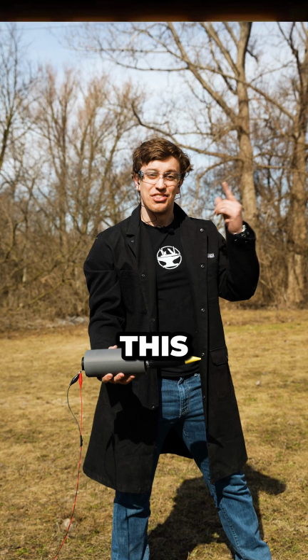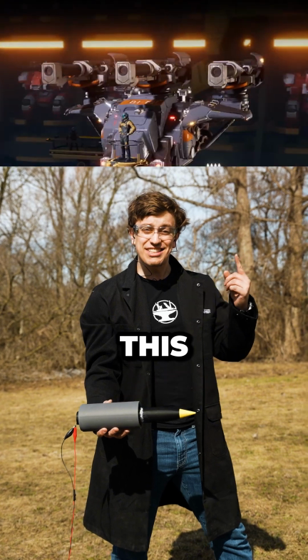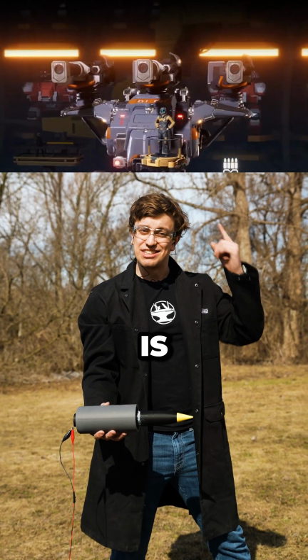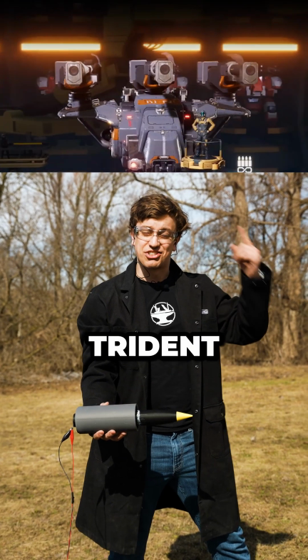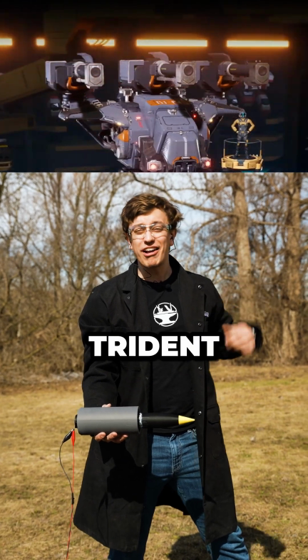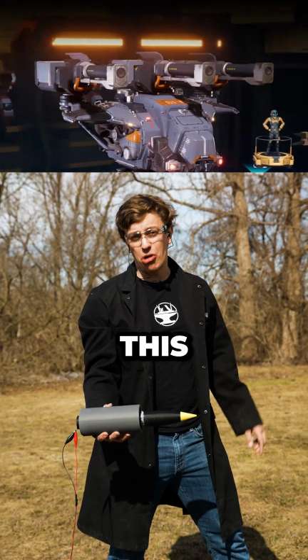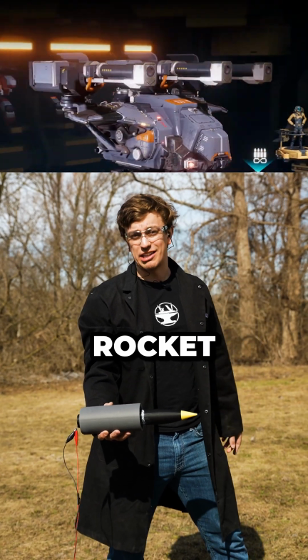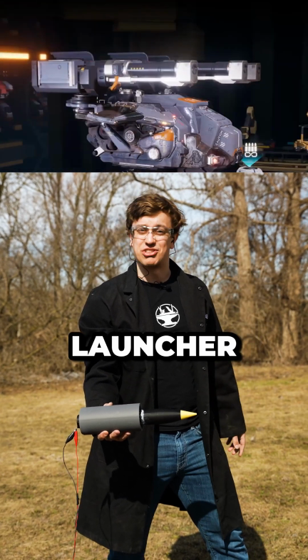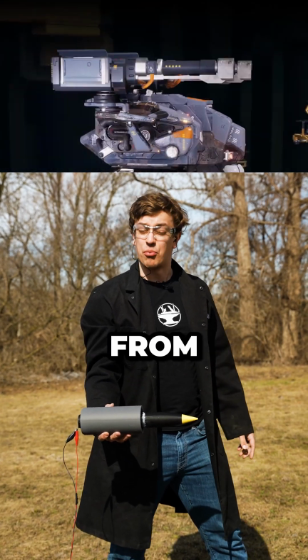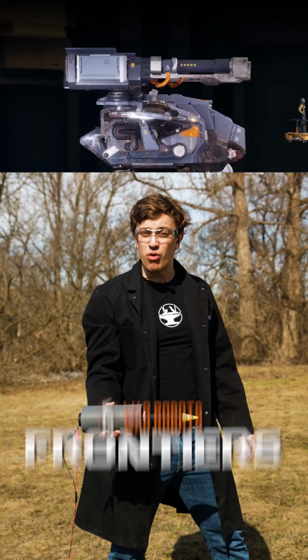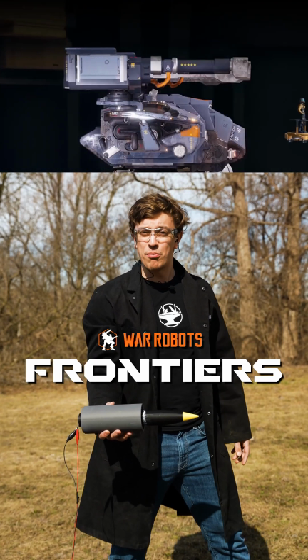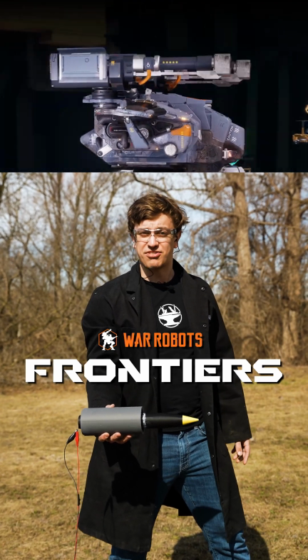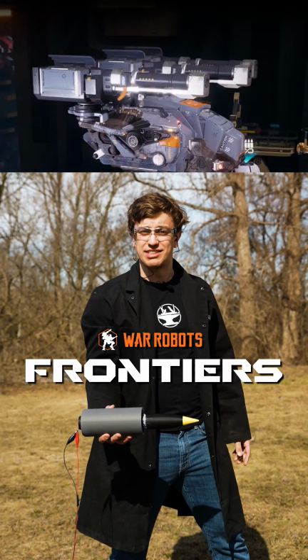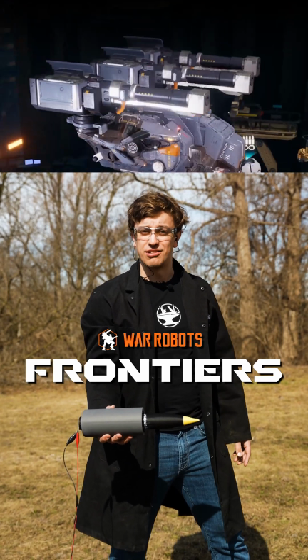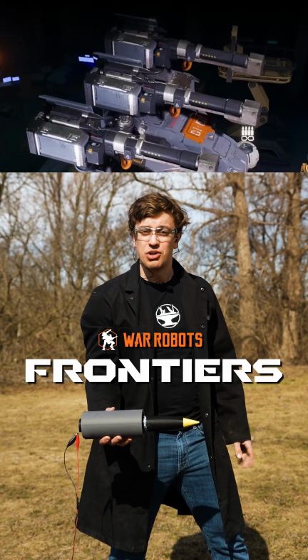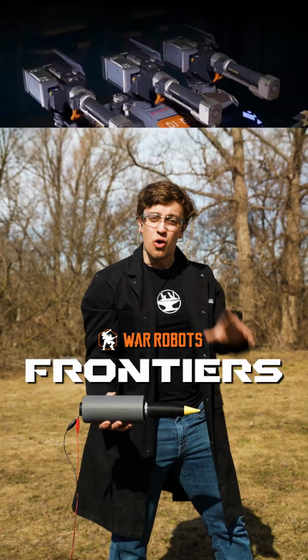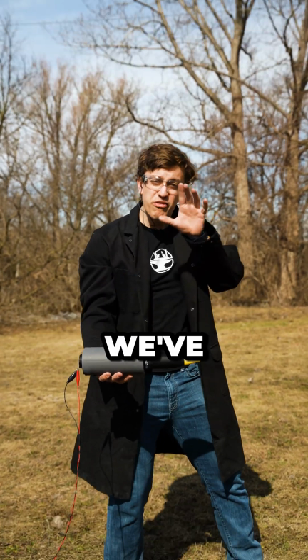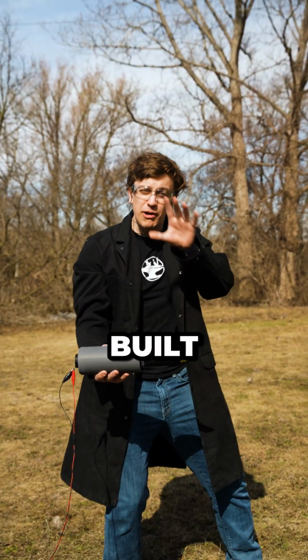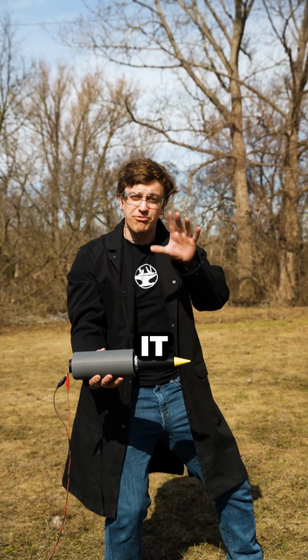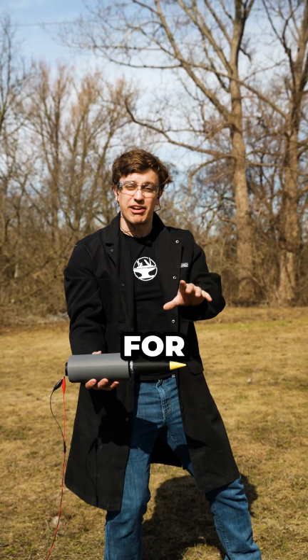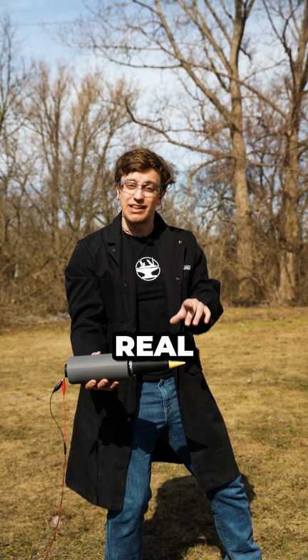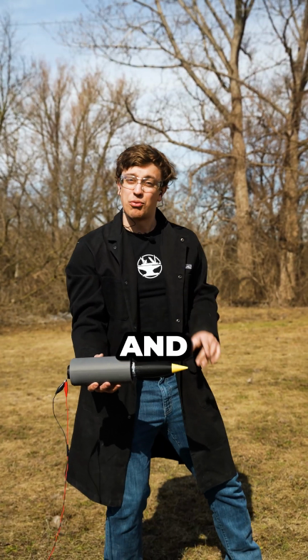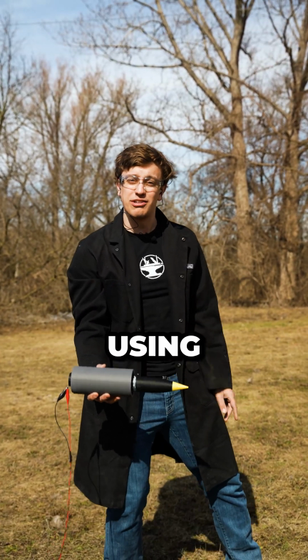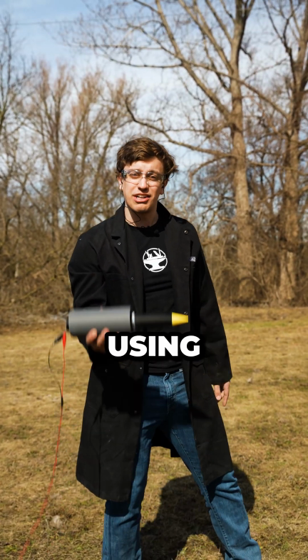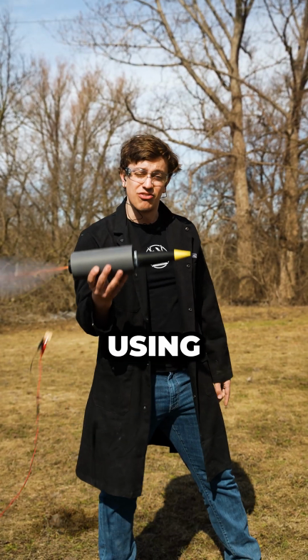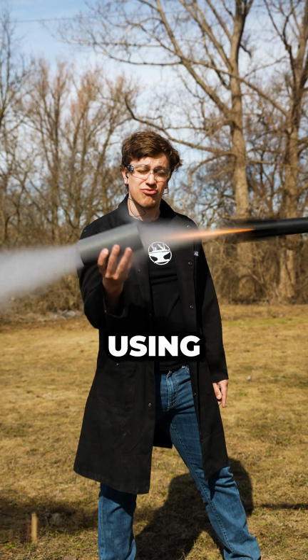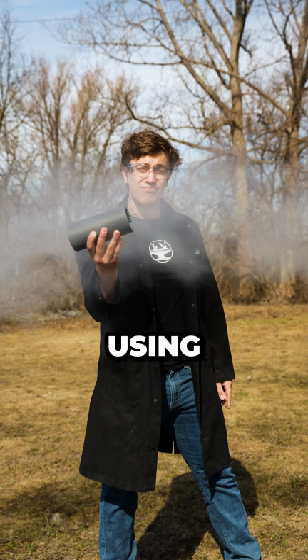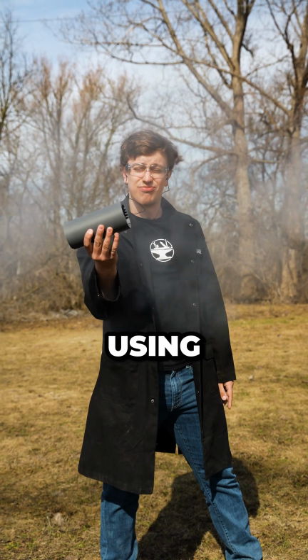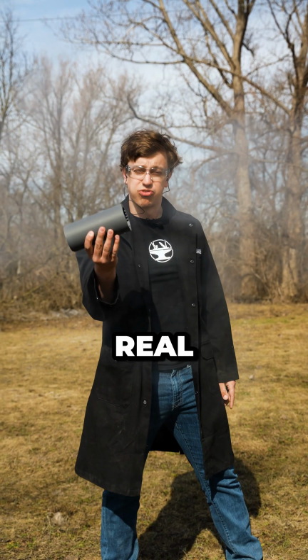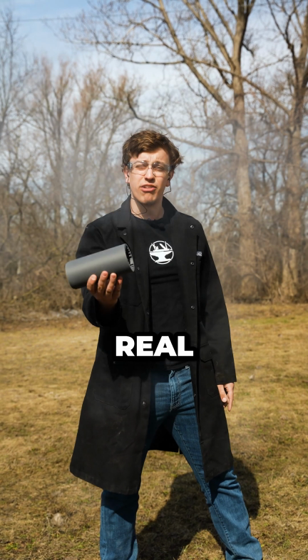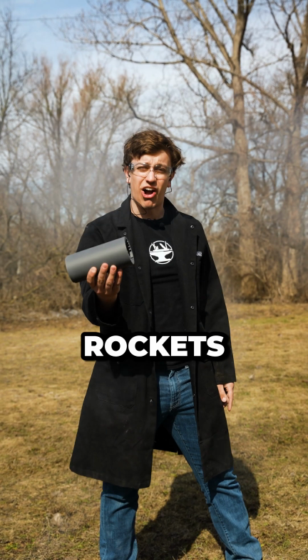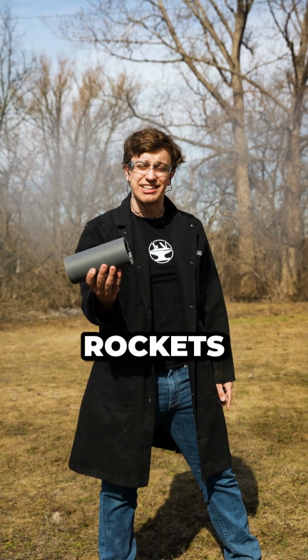This is the Trident Rocket Launcher from War Robots Frontiers. We've built it for real, and we're using real rockets!